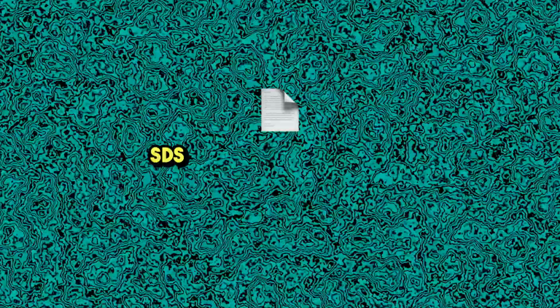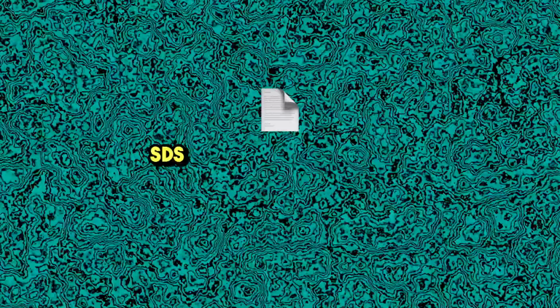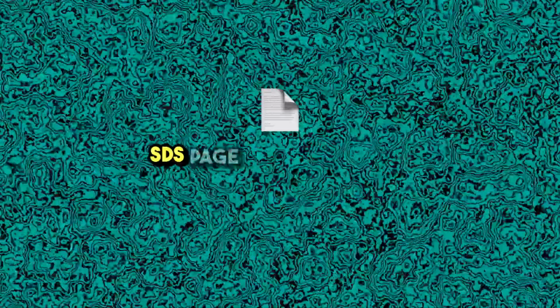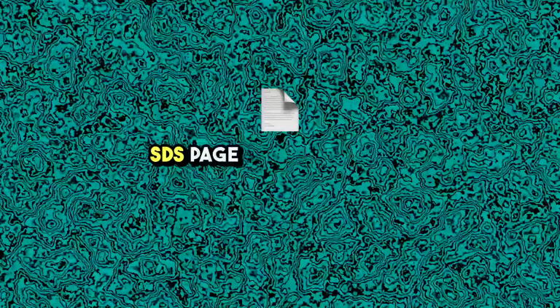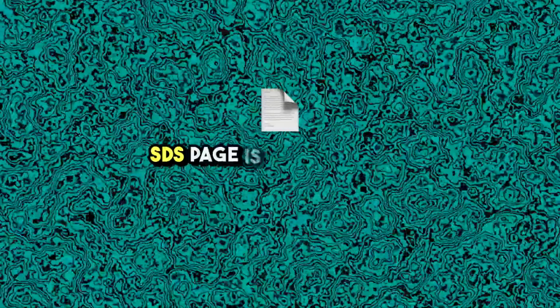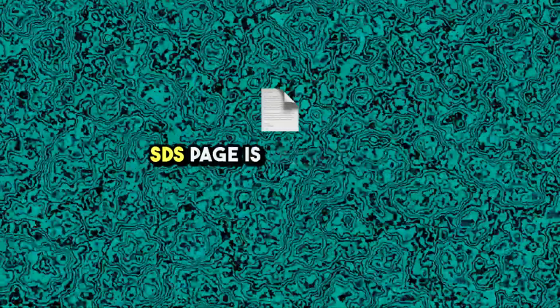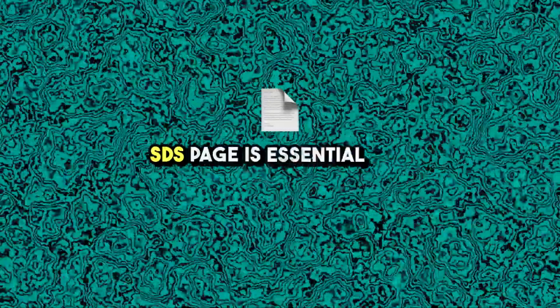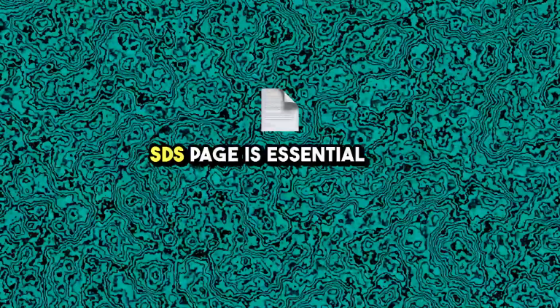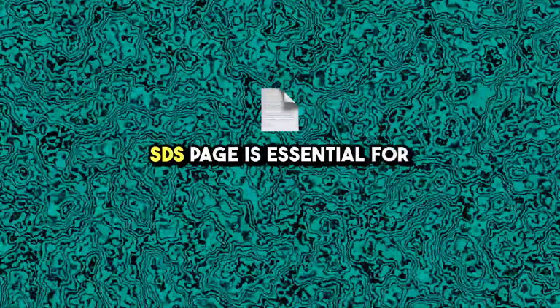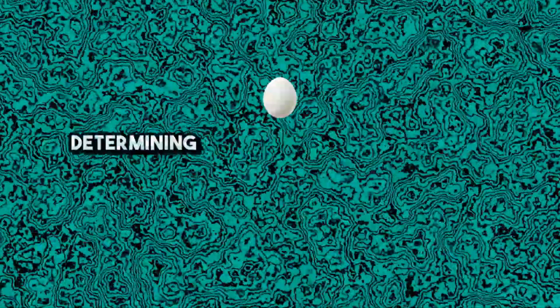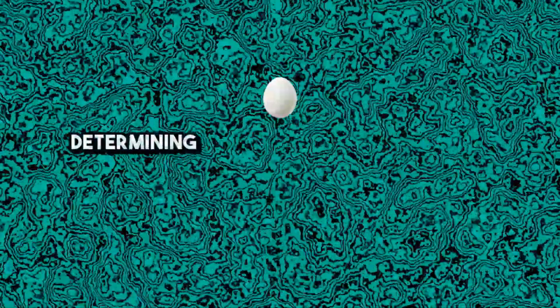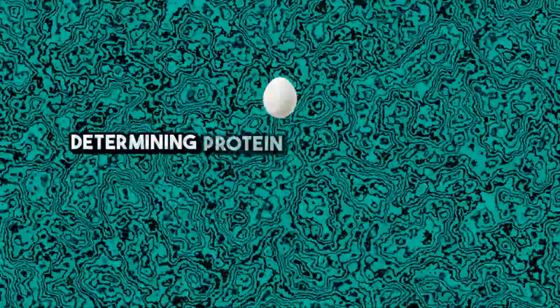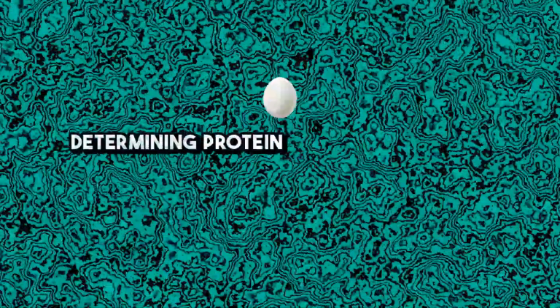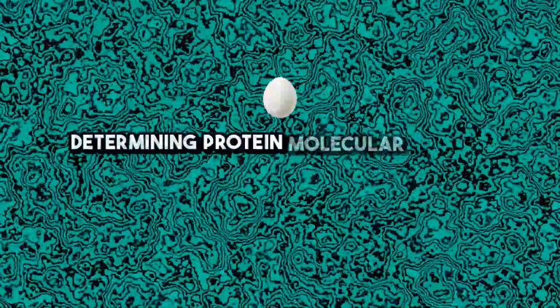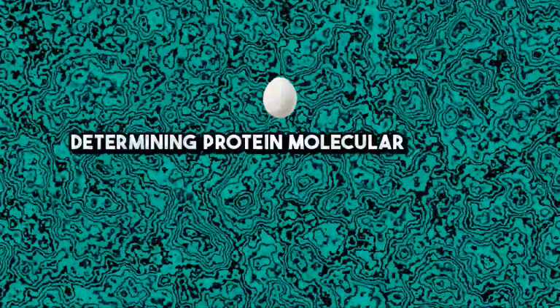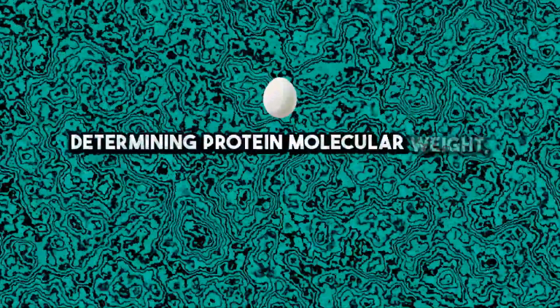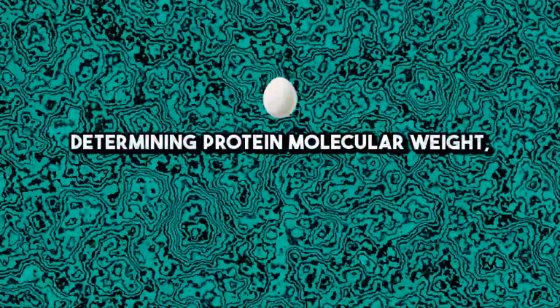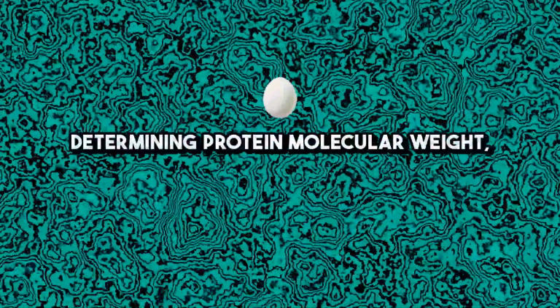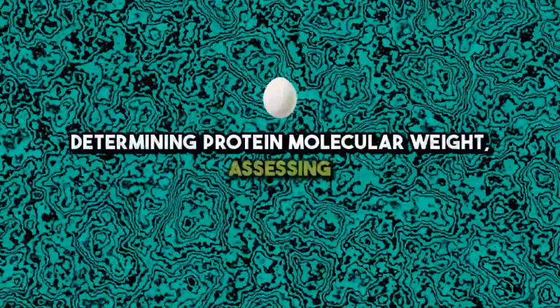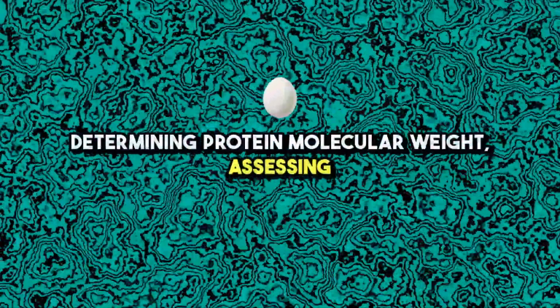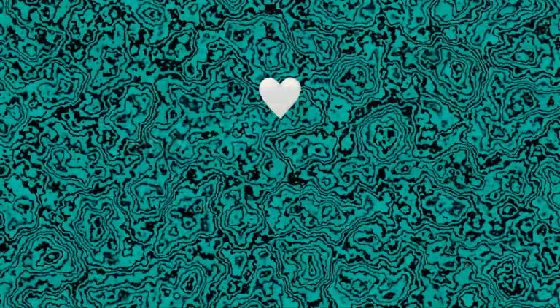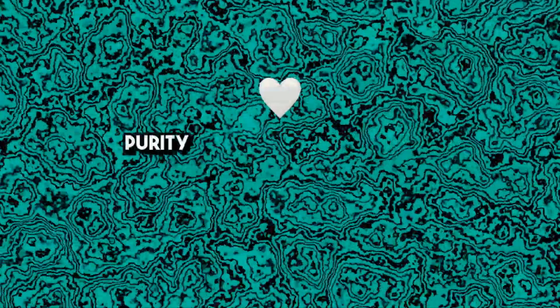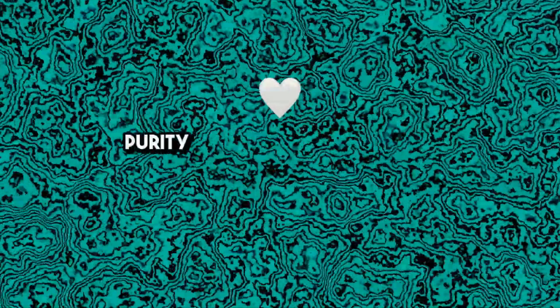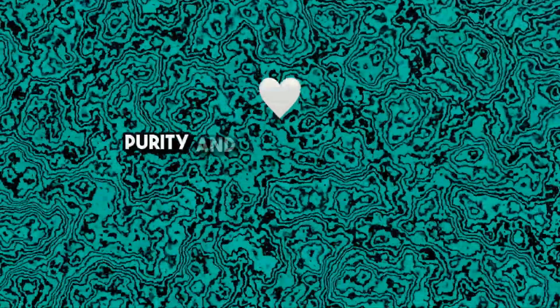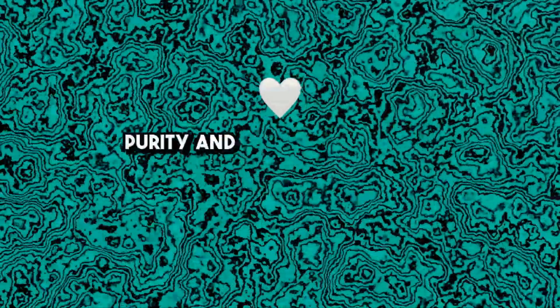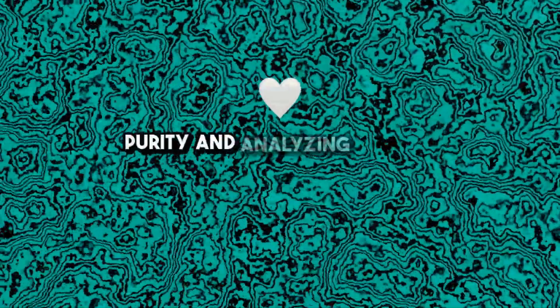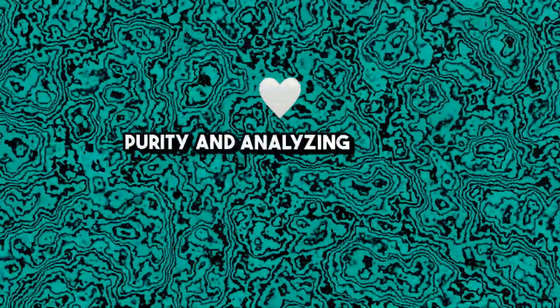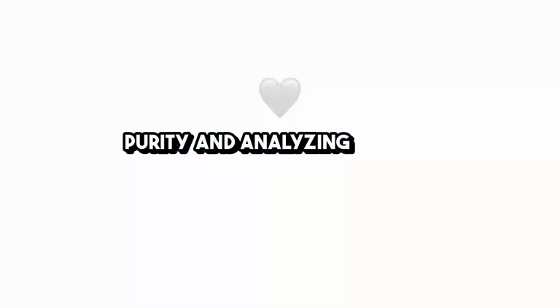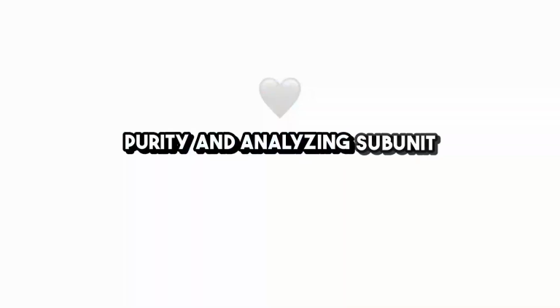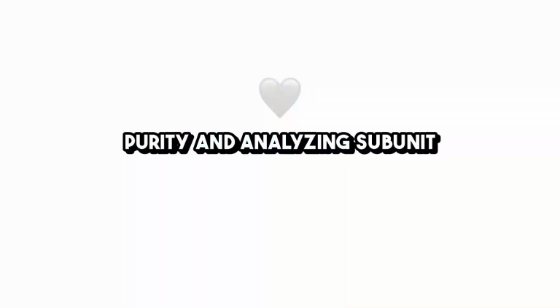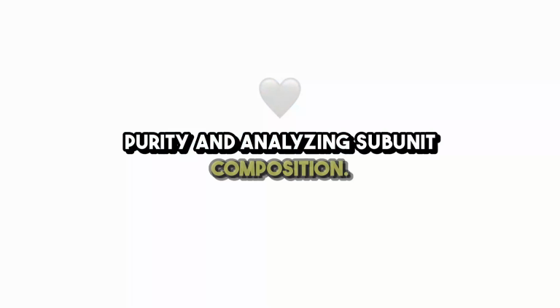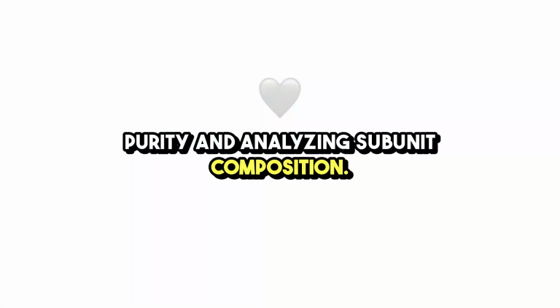SDS-PAGE is essential for determining protein molecular weight, assessing purity, and analyzing subunit composition.